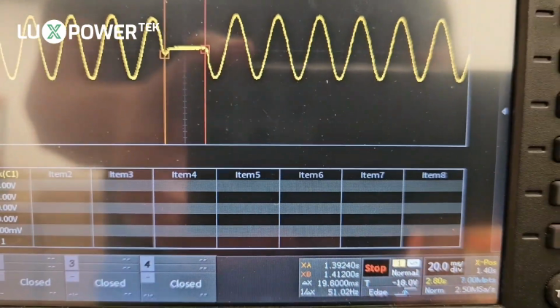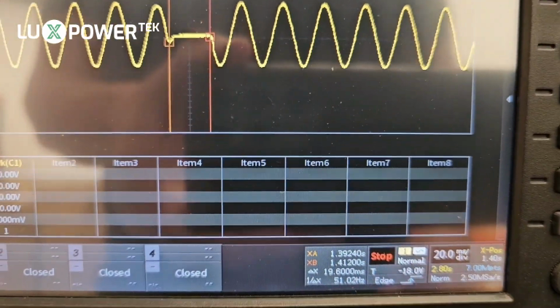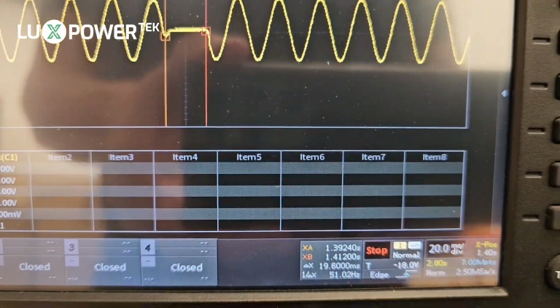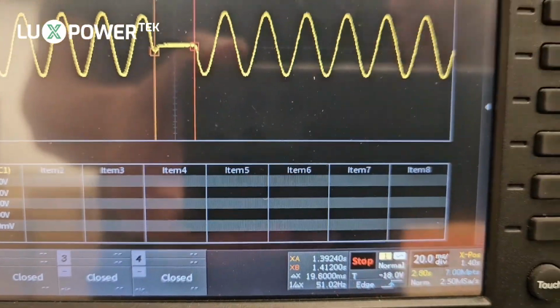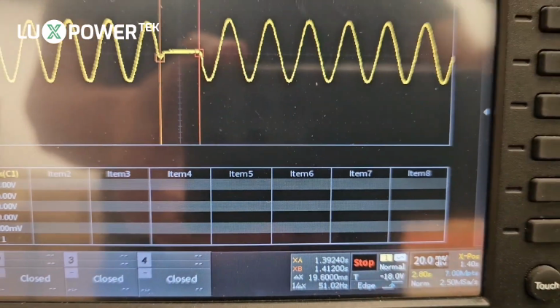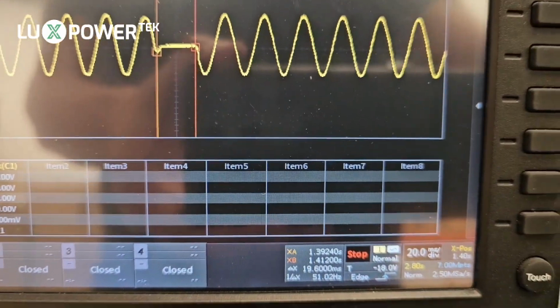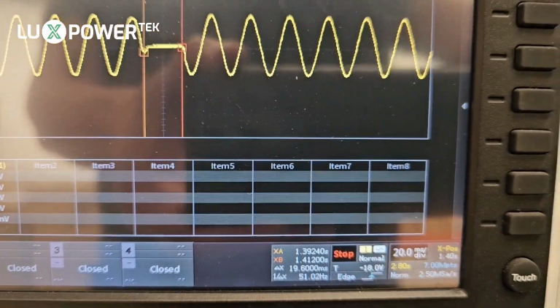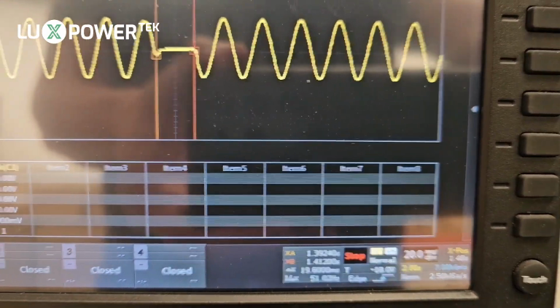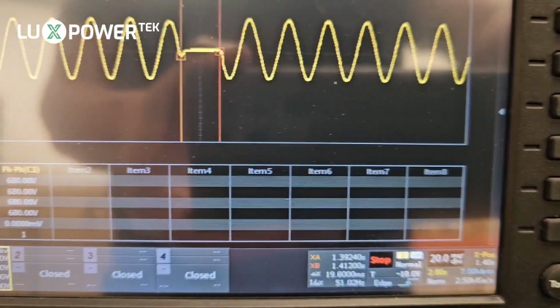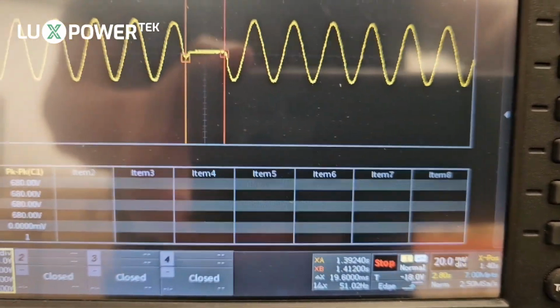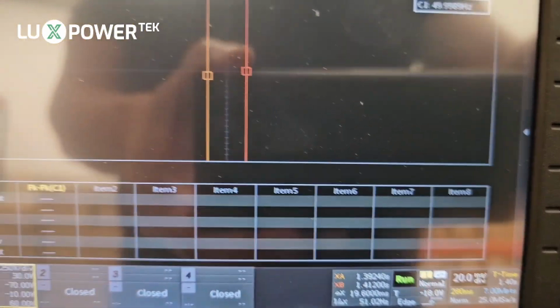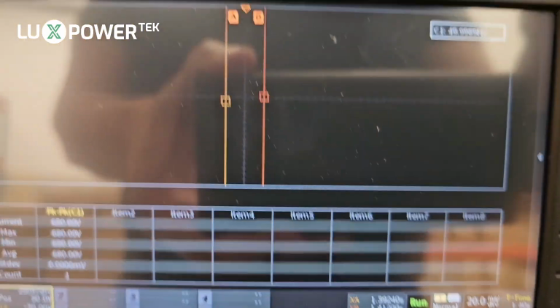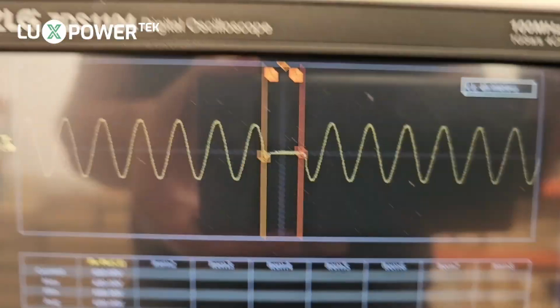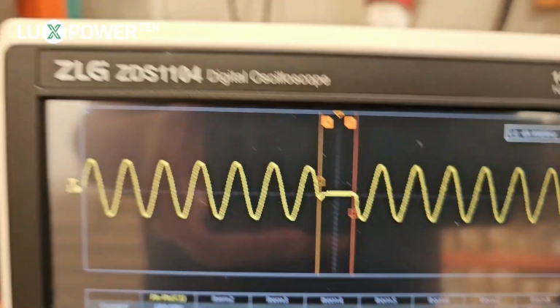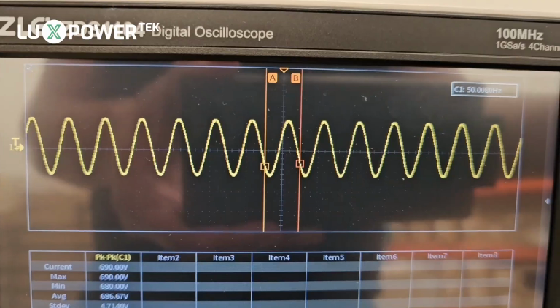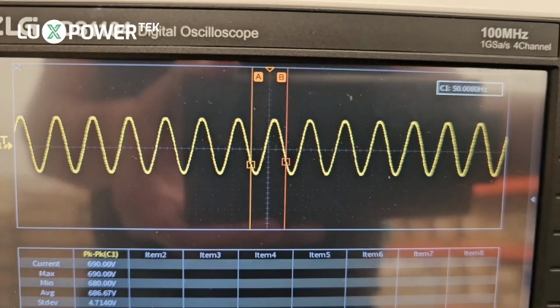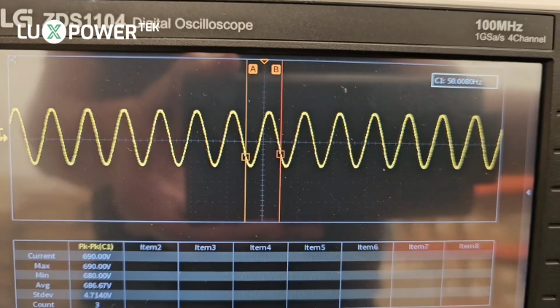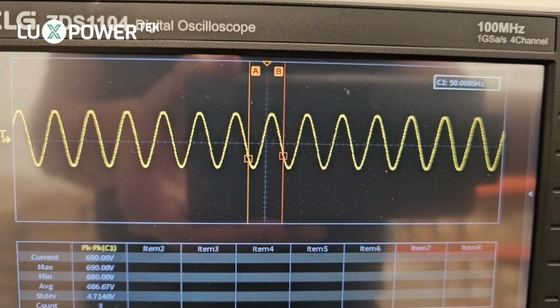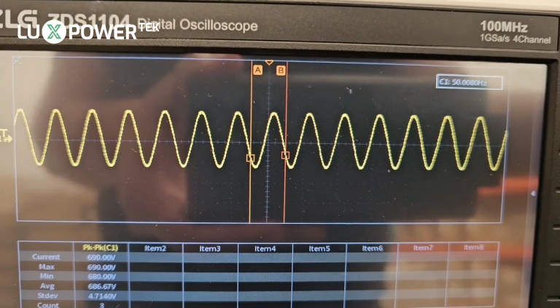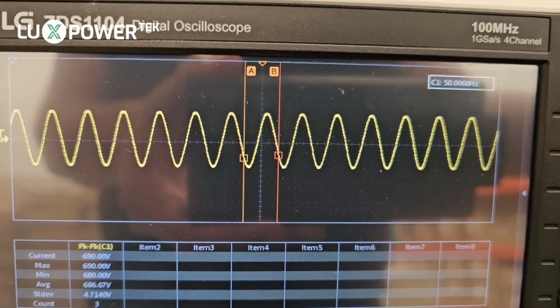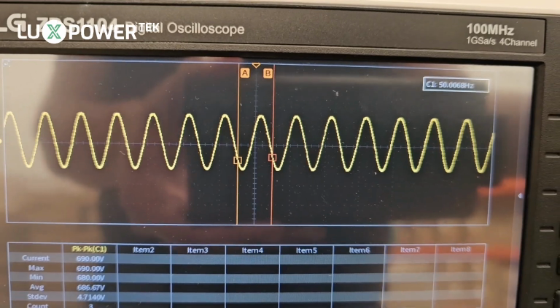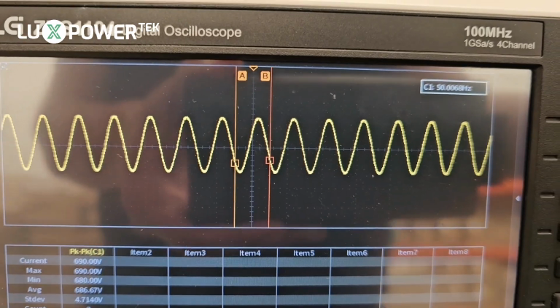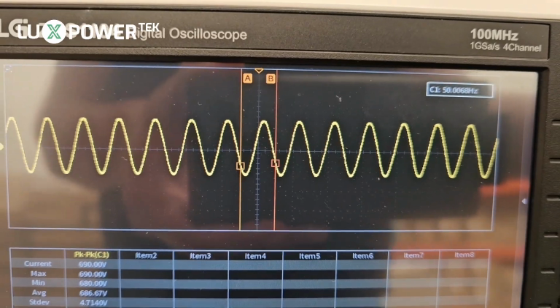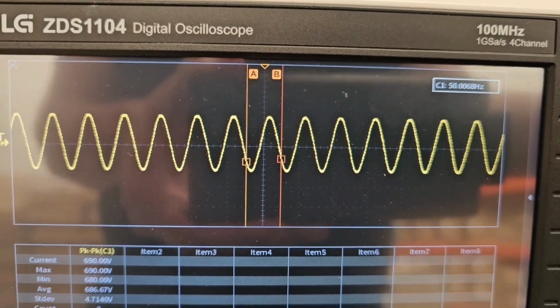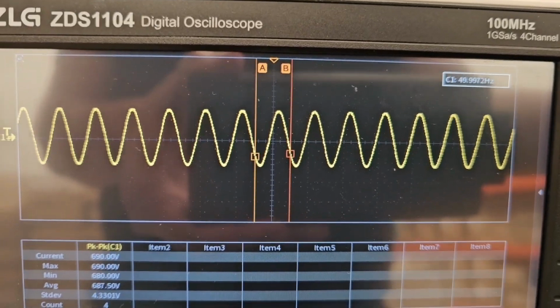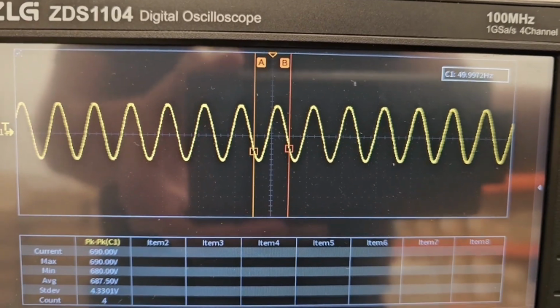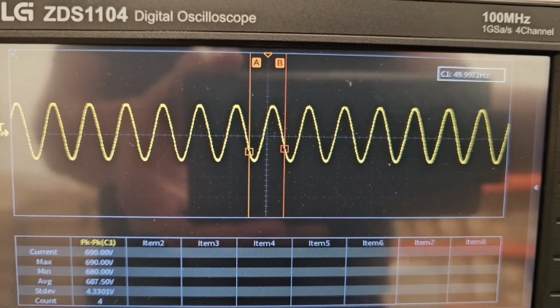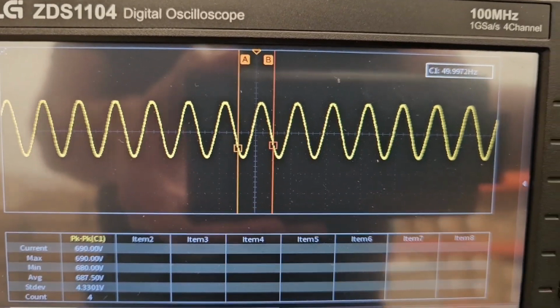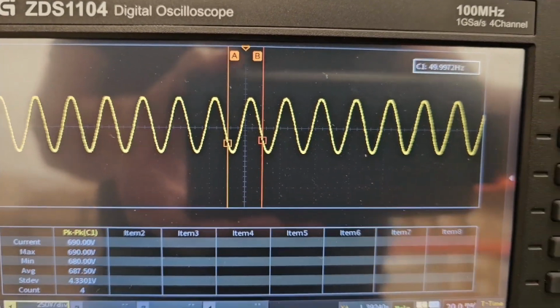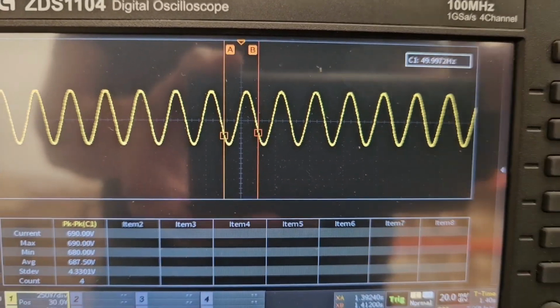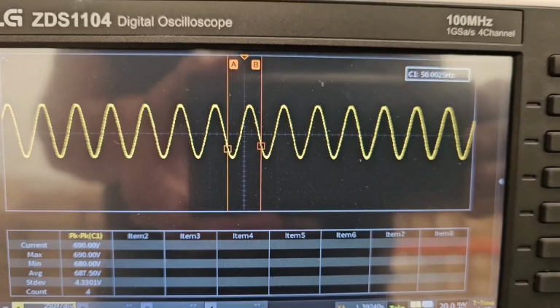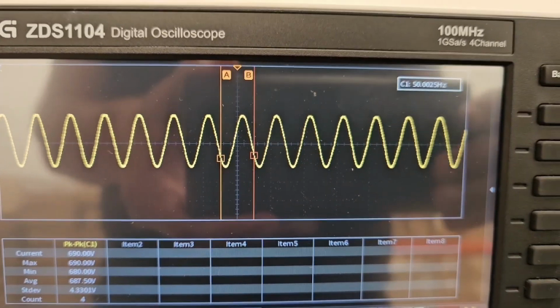In our next test, we're going to run a single machine in single phase and see what the switching time is in comparison.